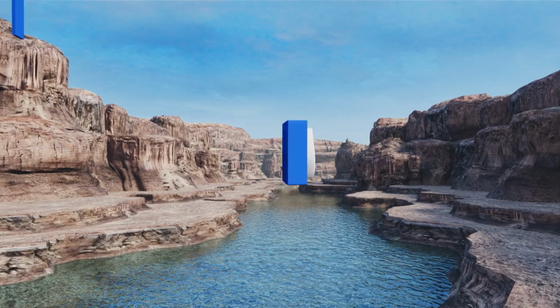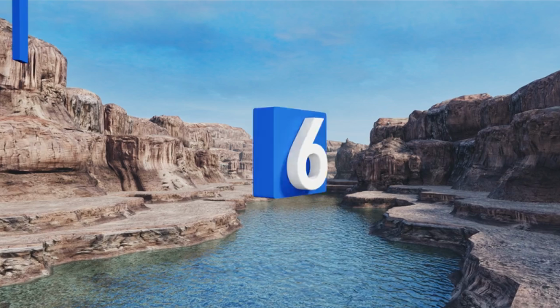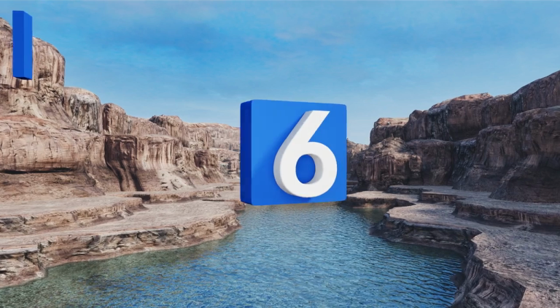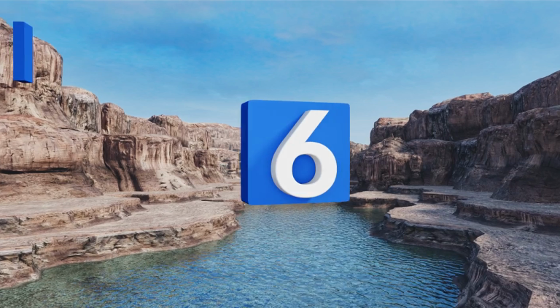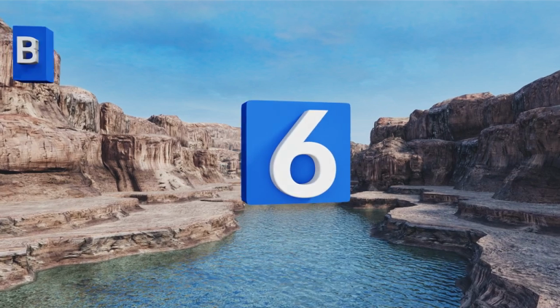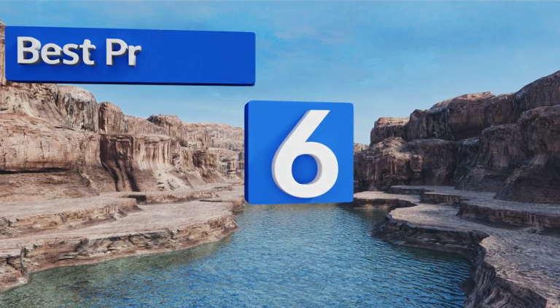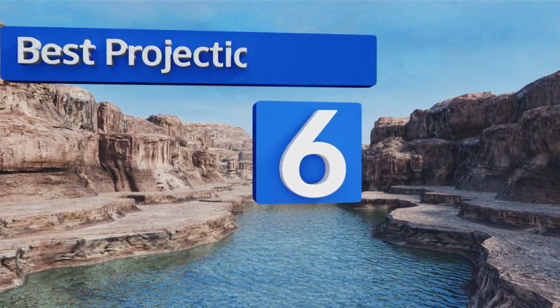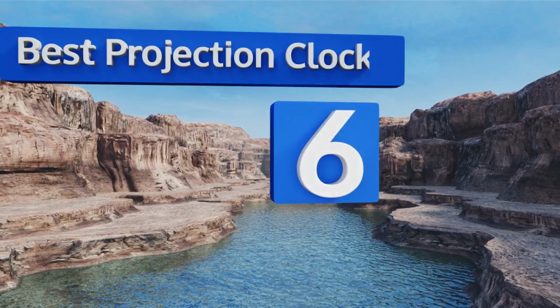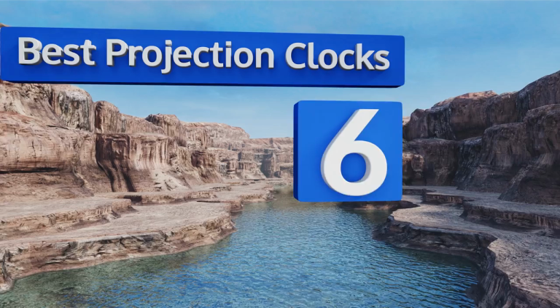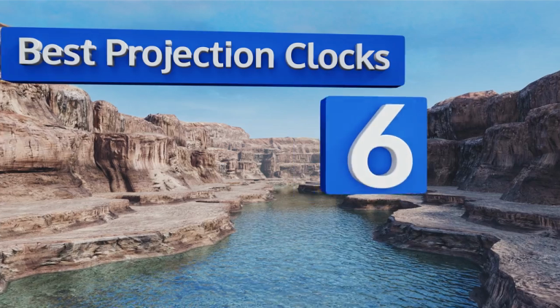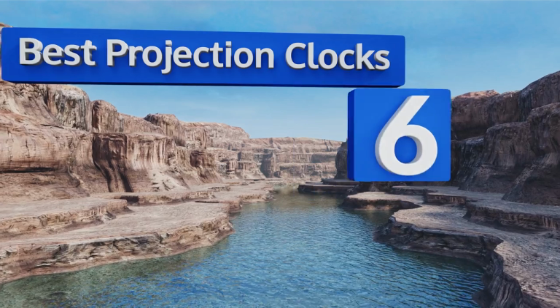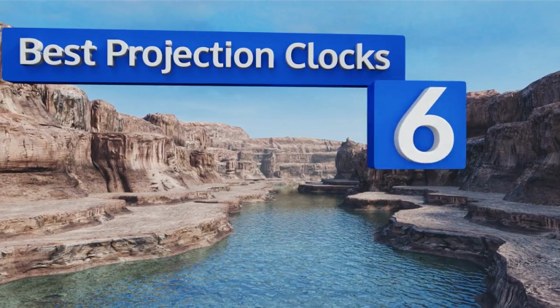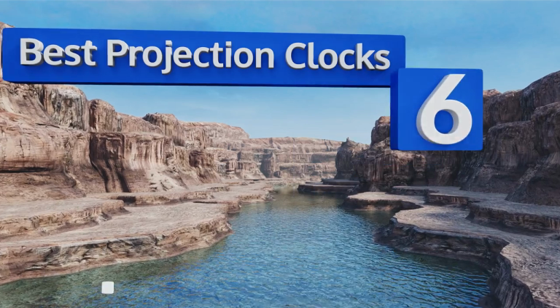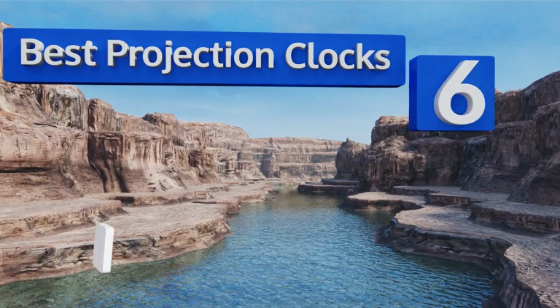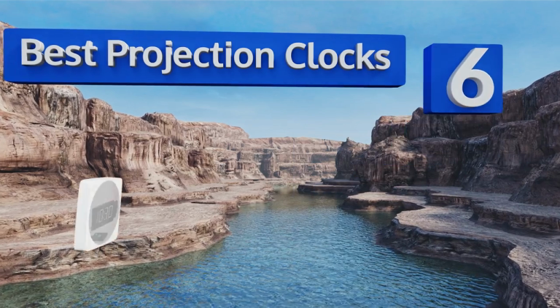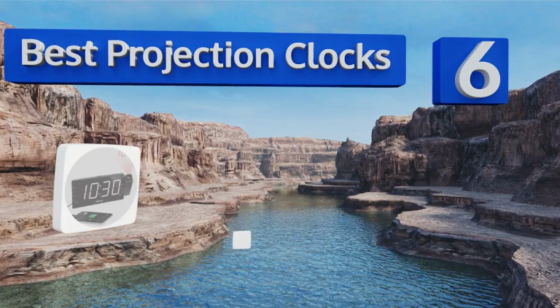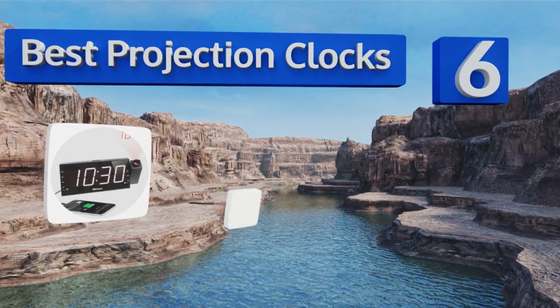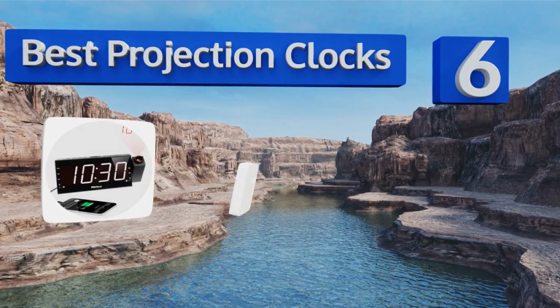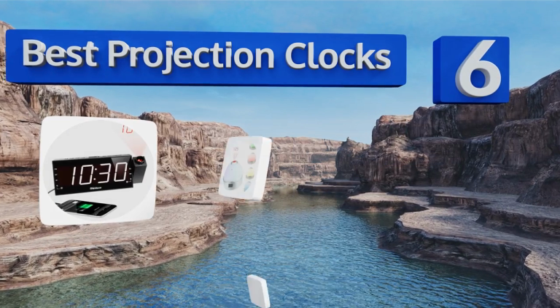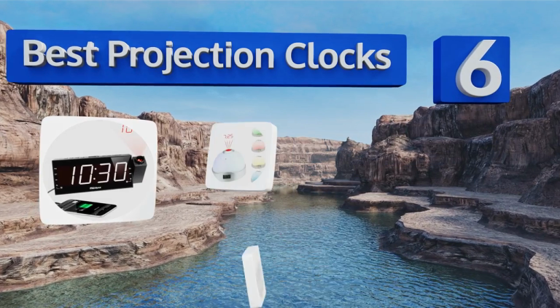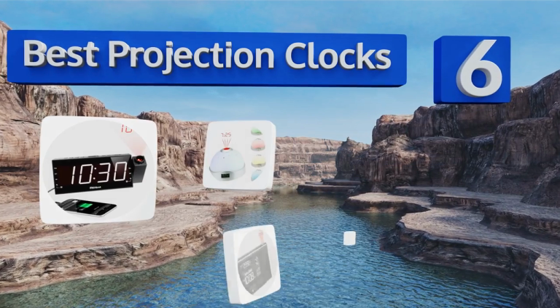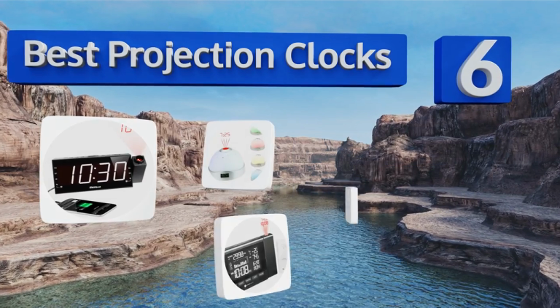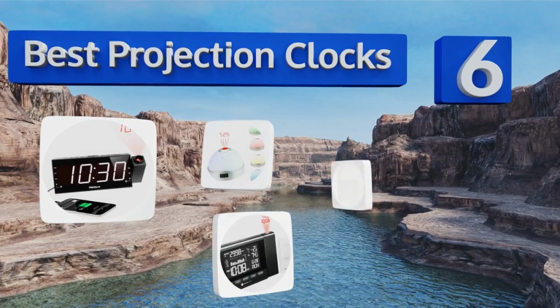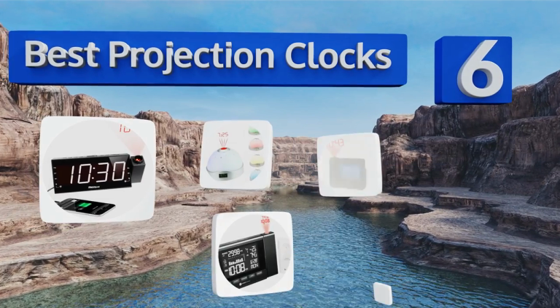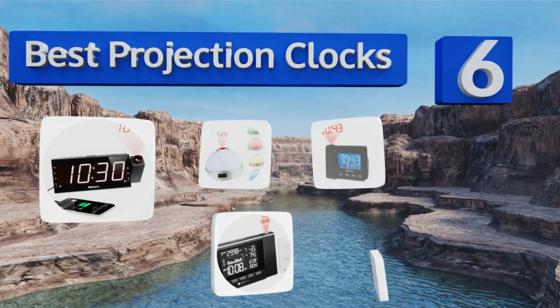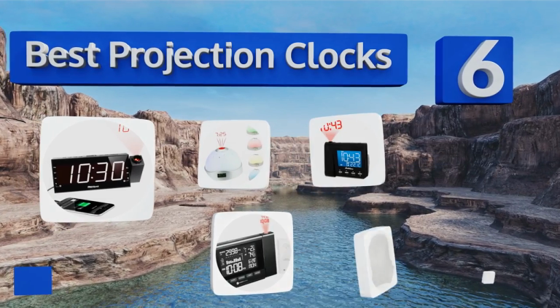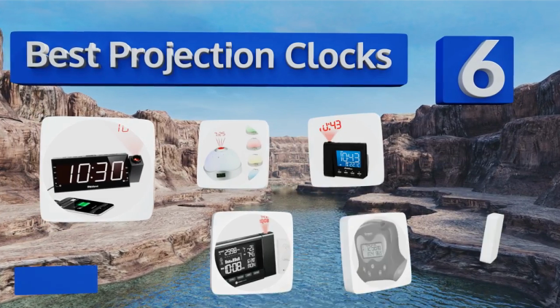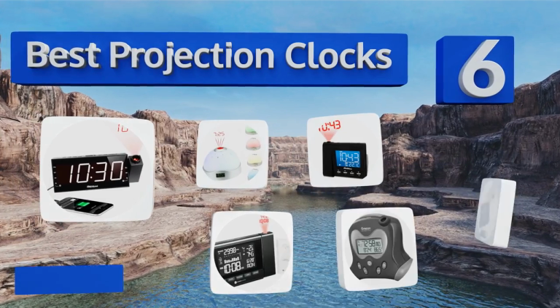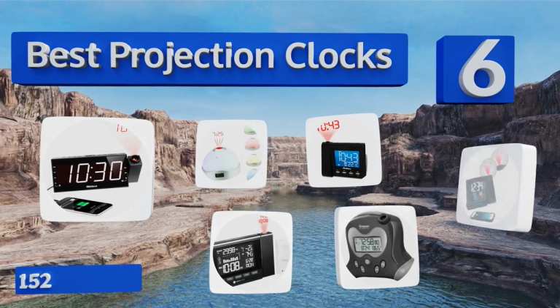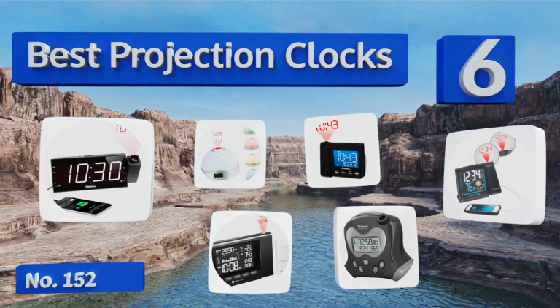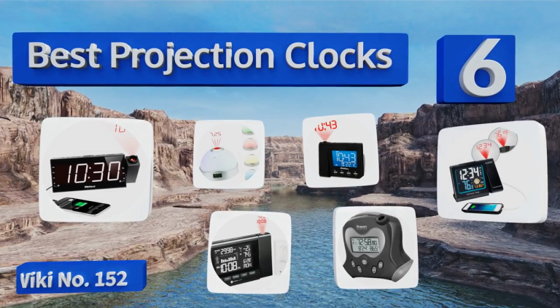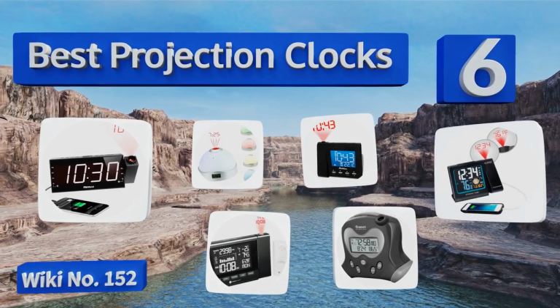EasyVid presents the six best projection clocks. Let's get started with the list.